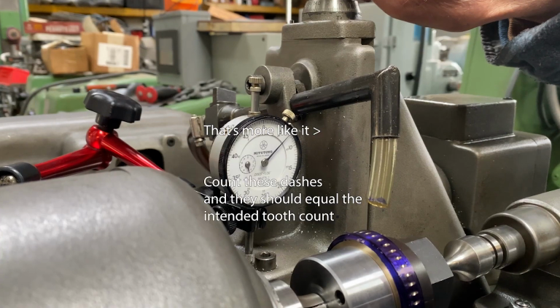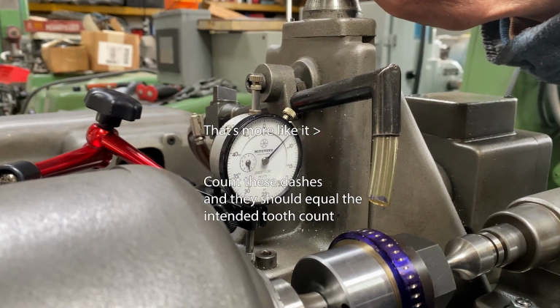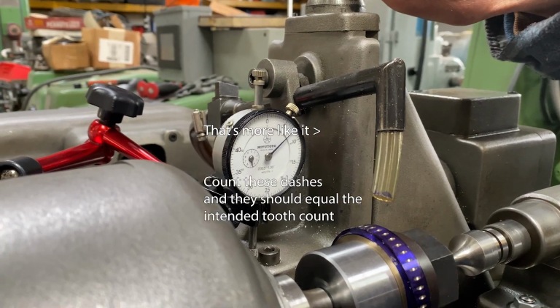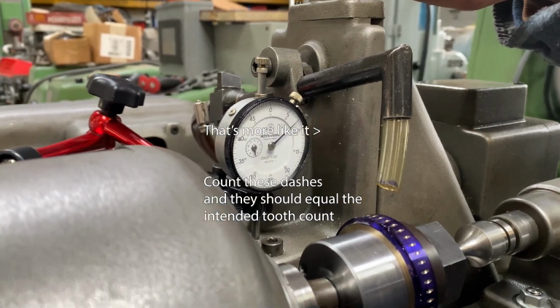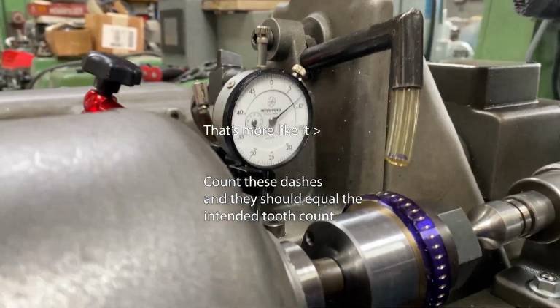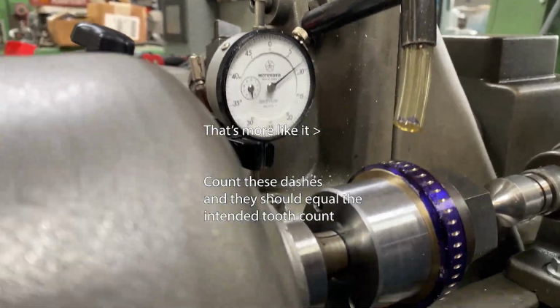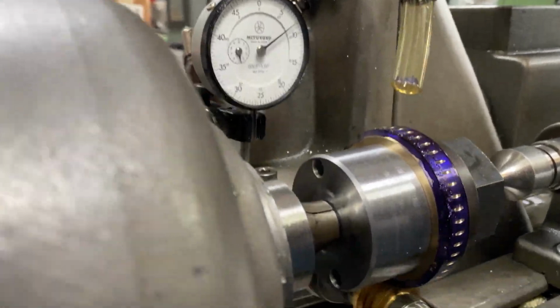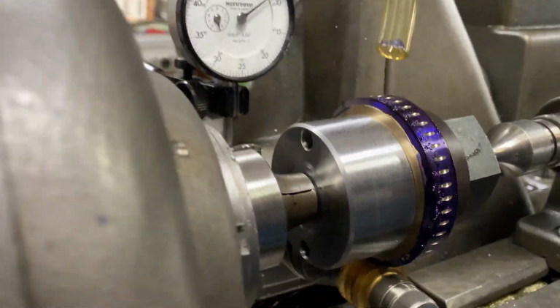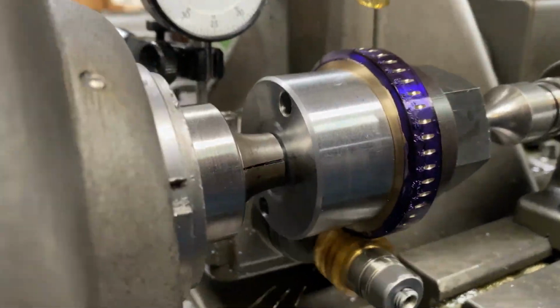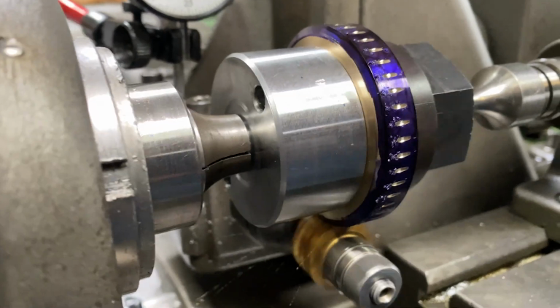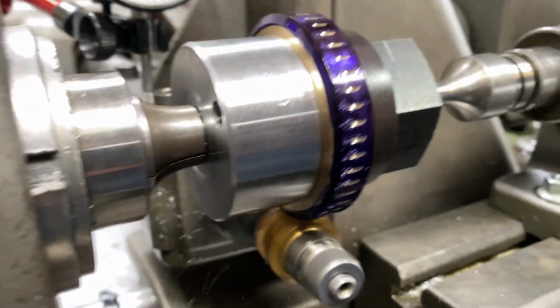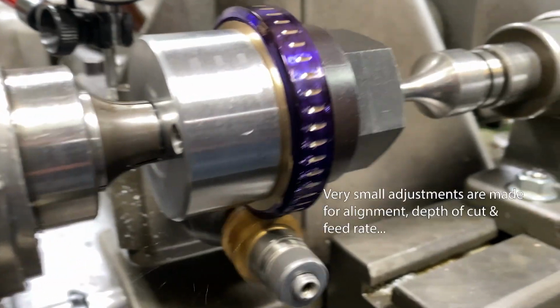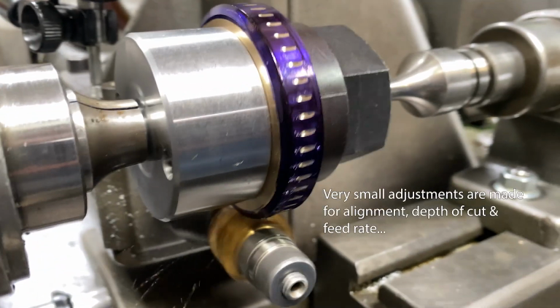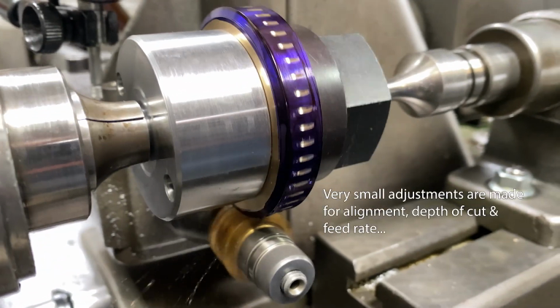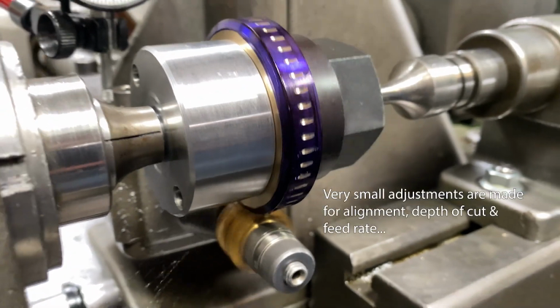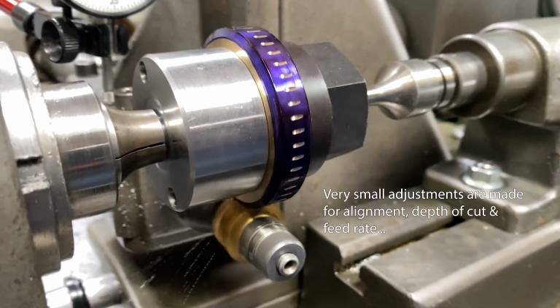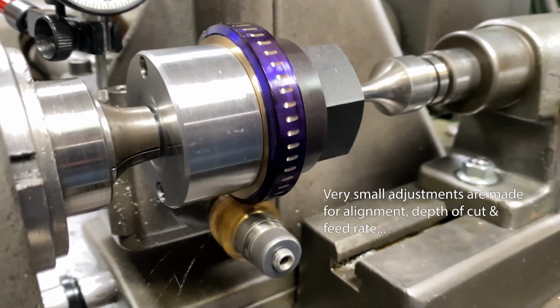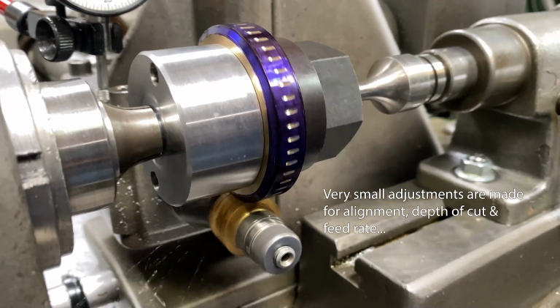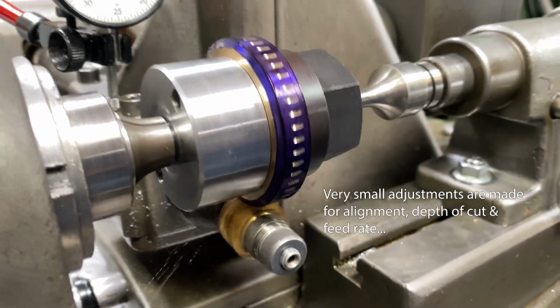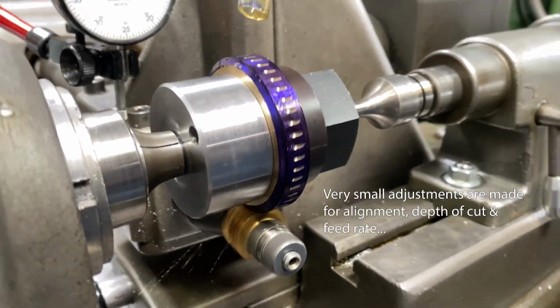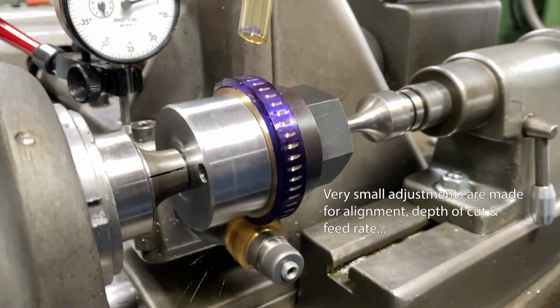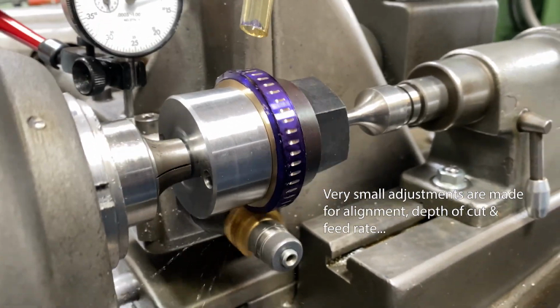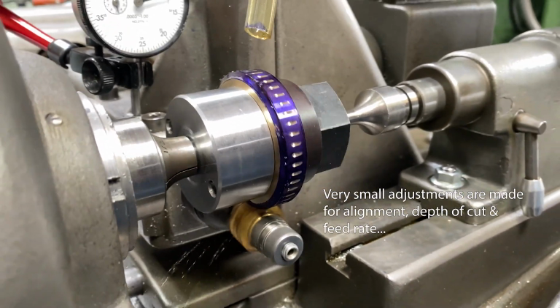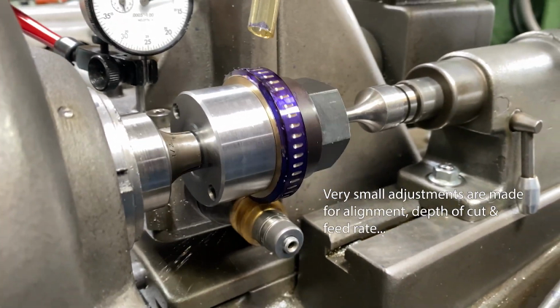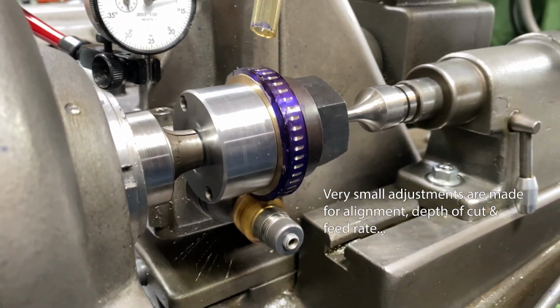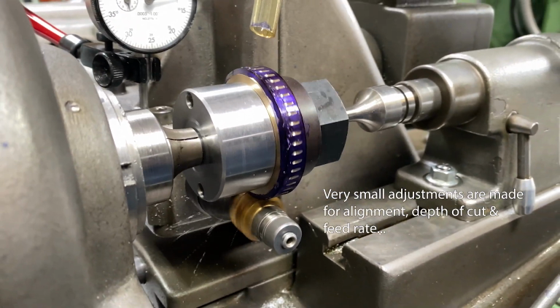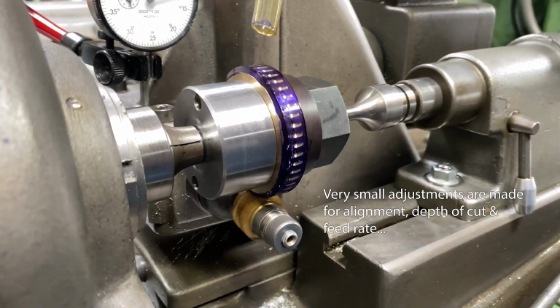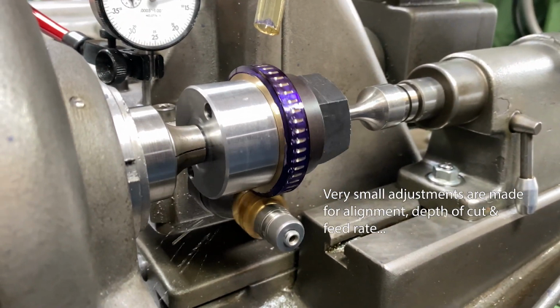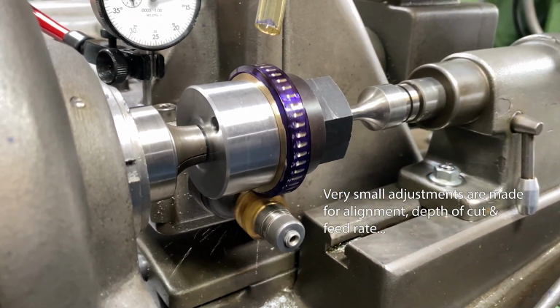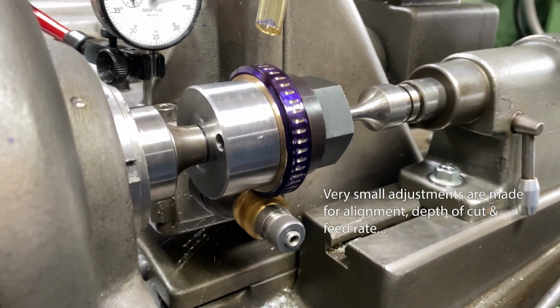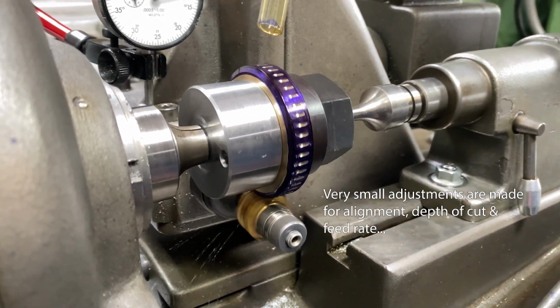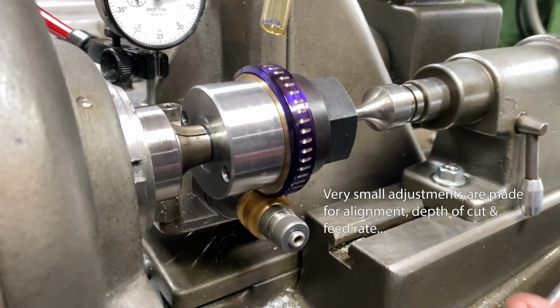So we redid it, and there it is — horizontal lines. That tells you your machine setup is correct, and they count out to be our tooth count.